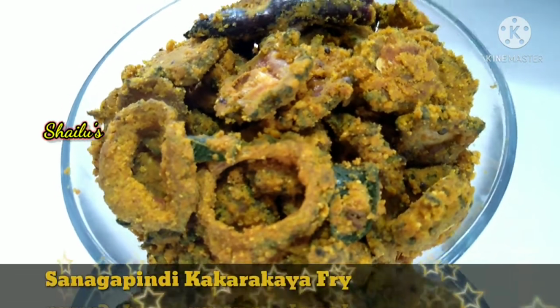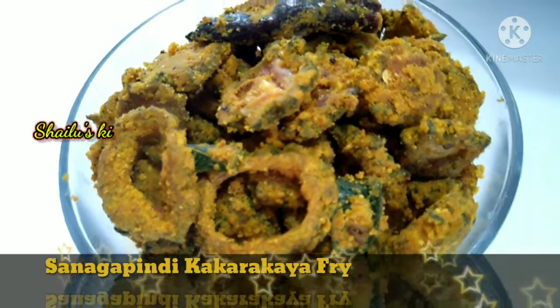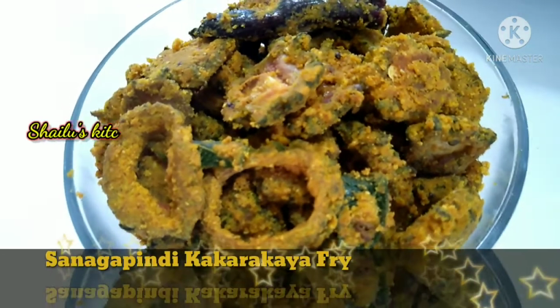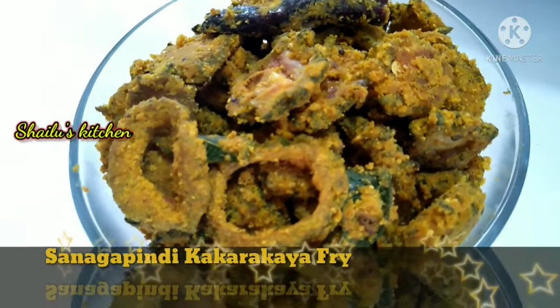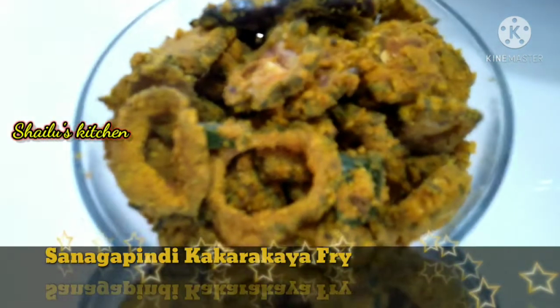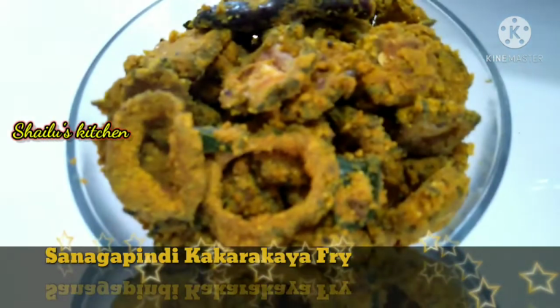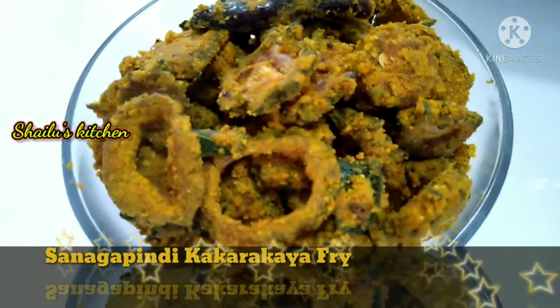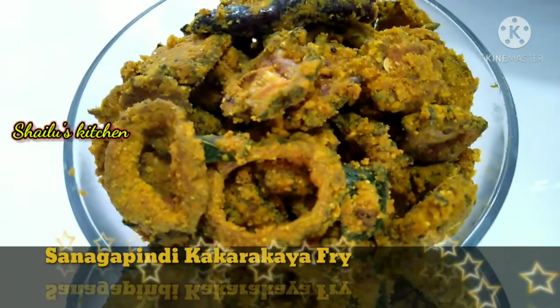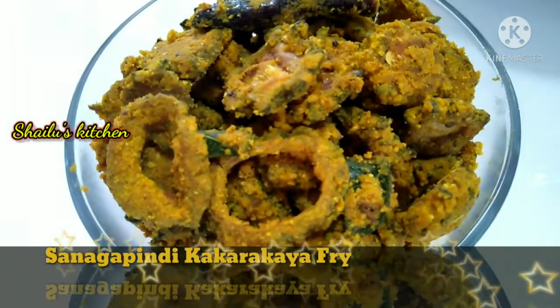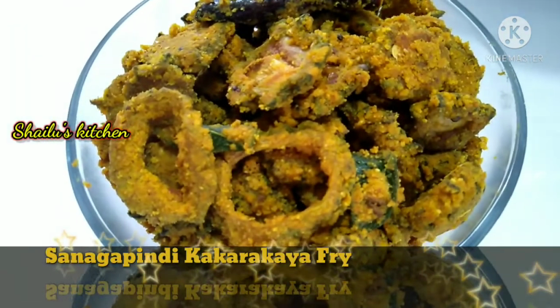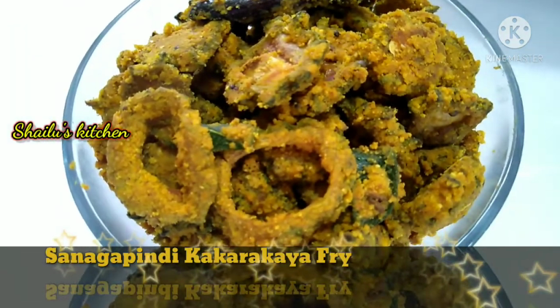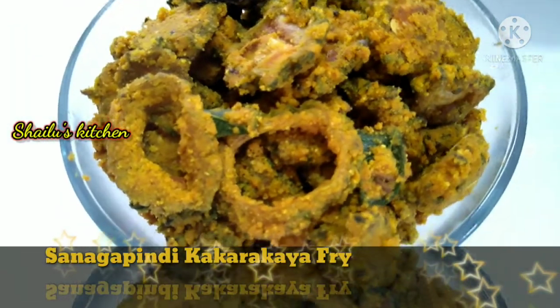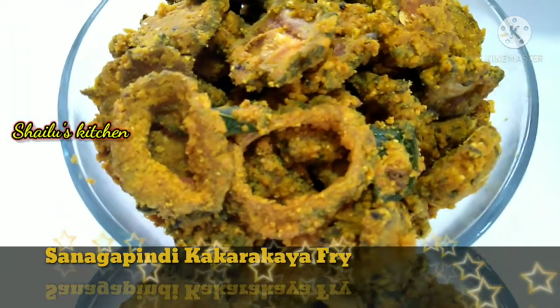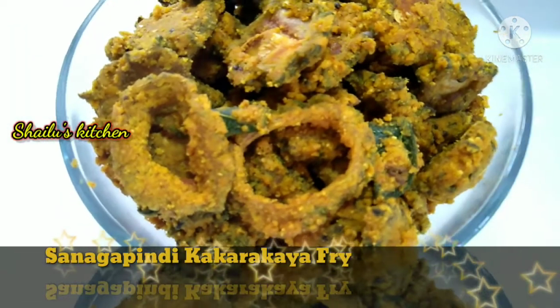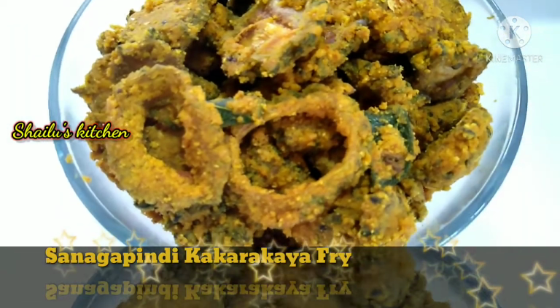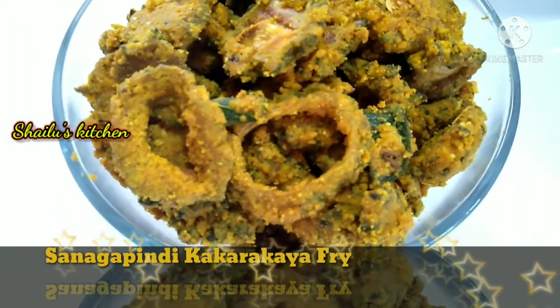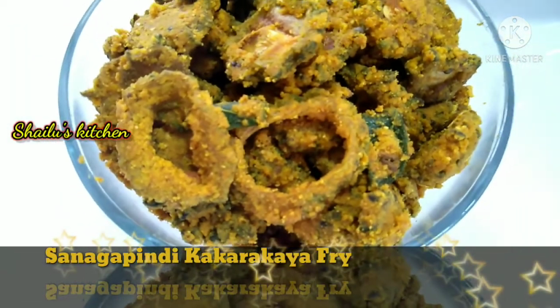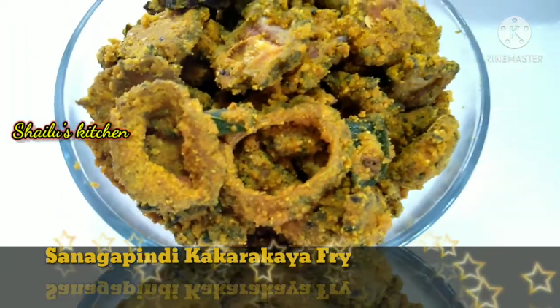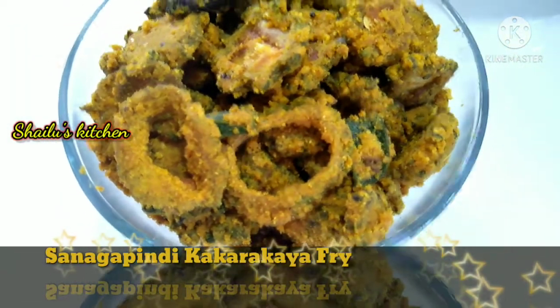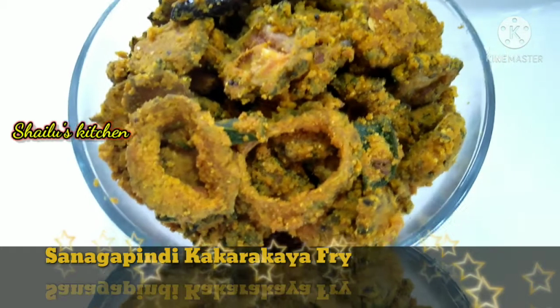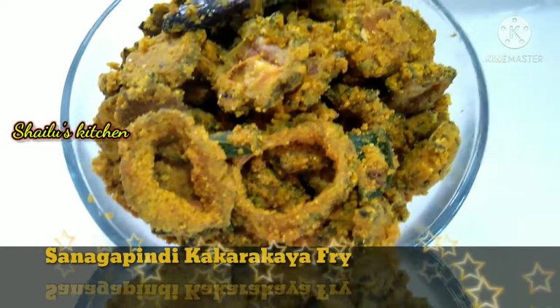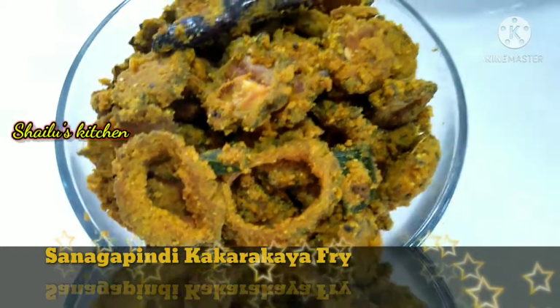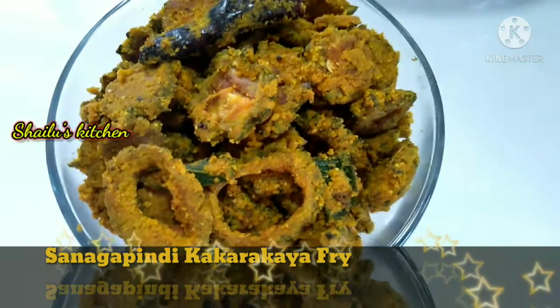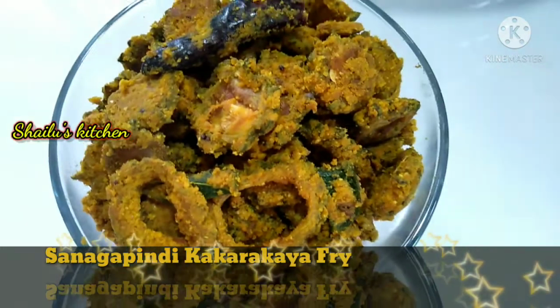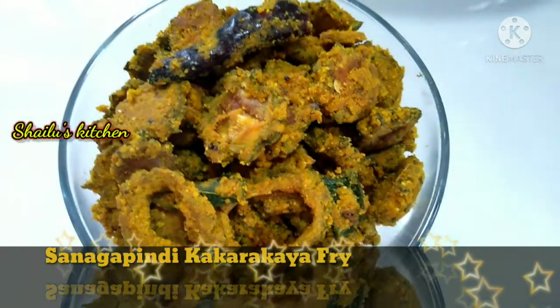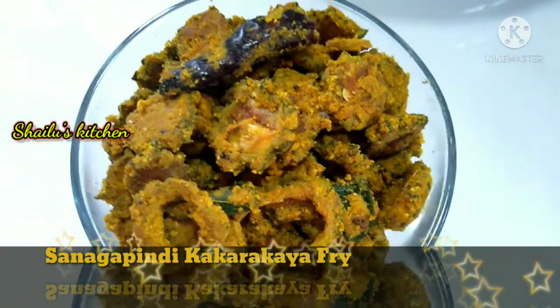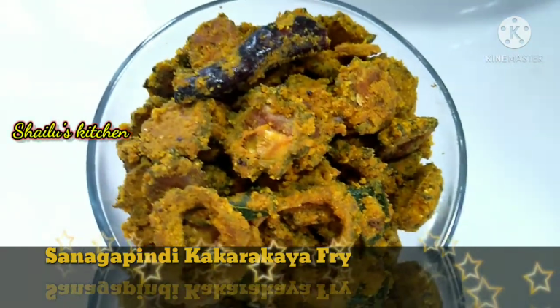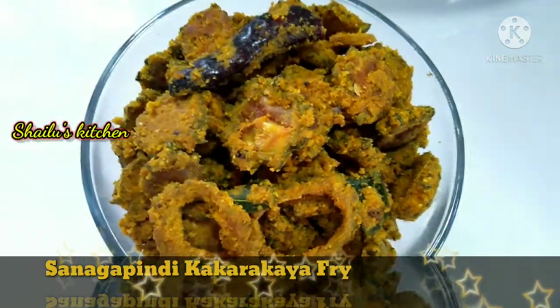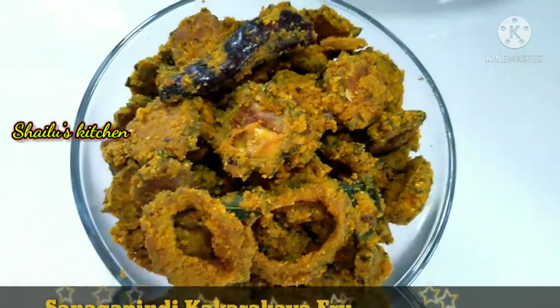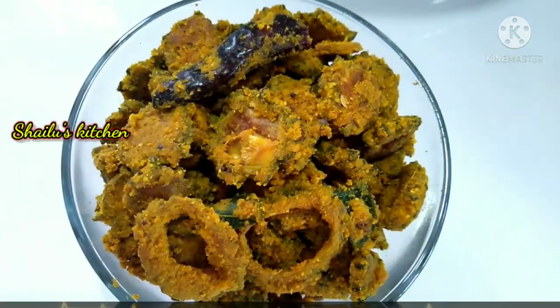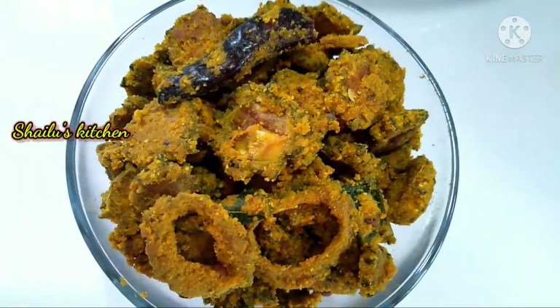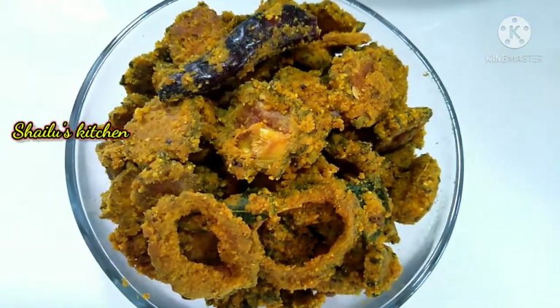I'm going to fry the eggs. Please put the bell icon on my channel.